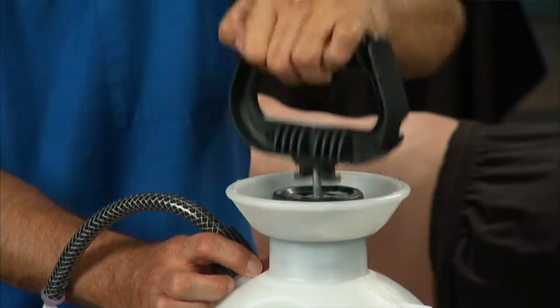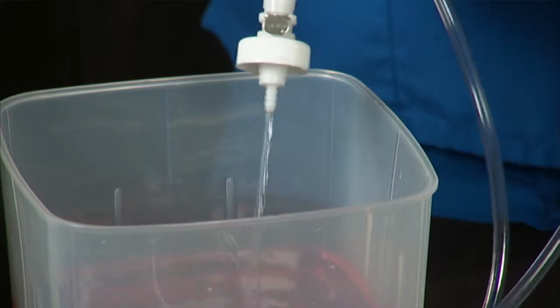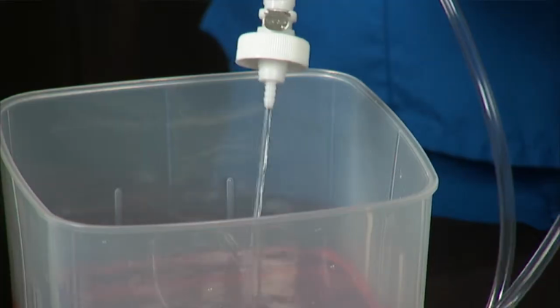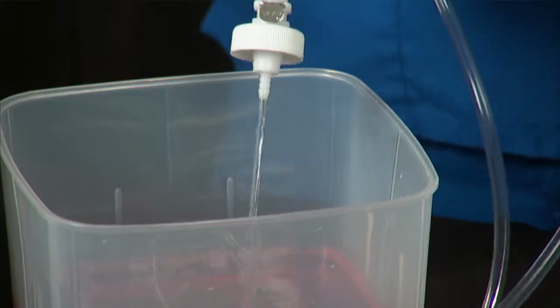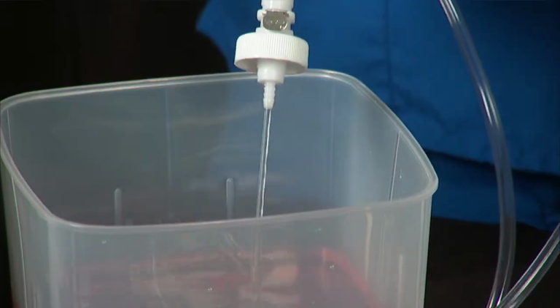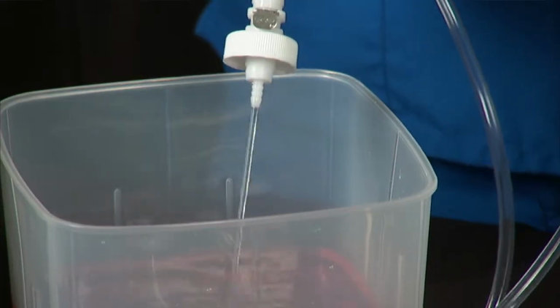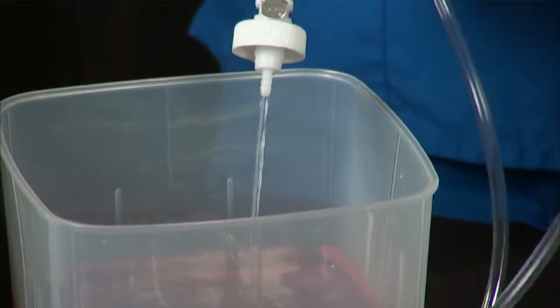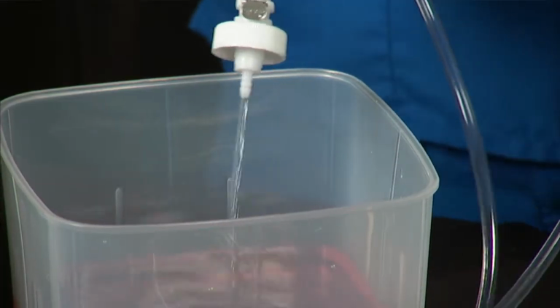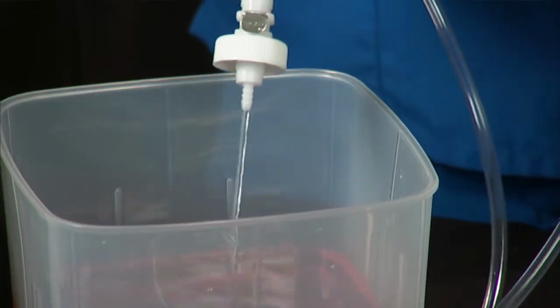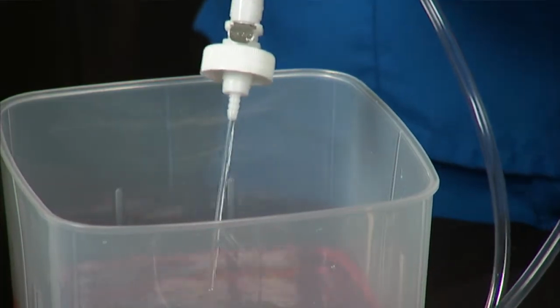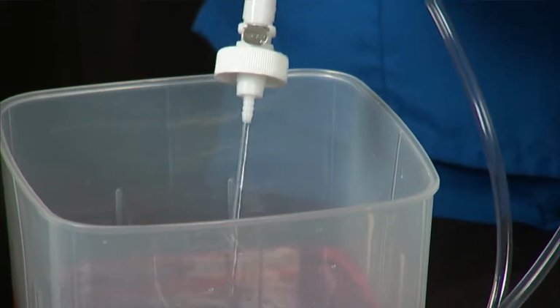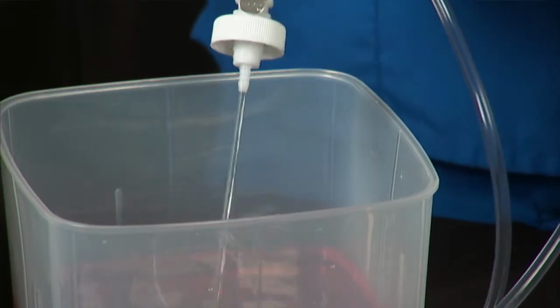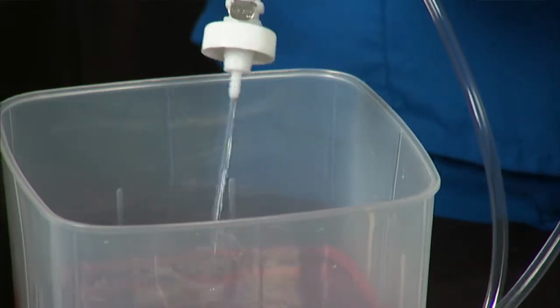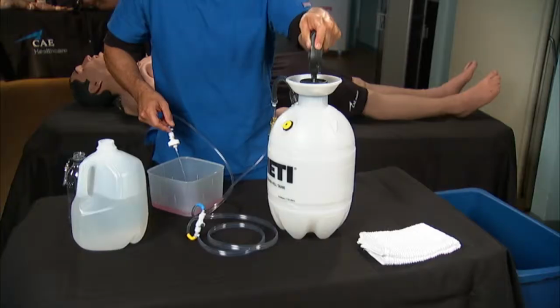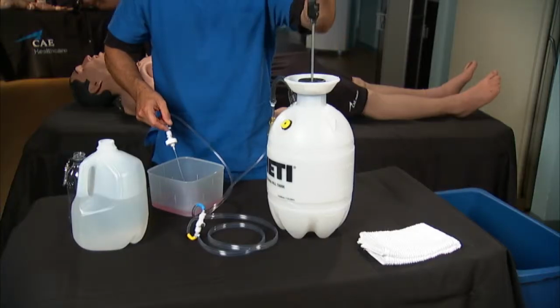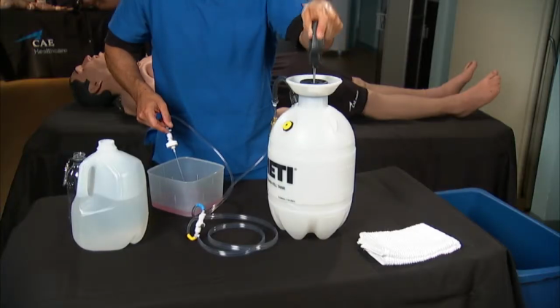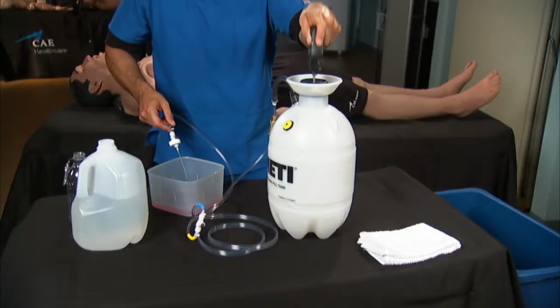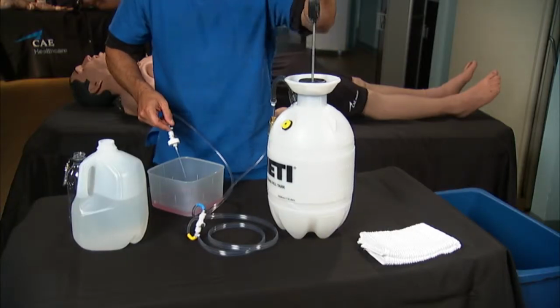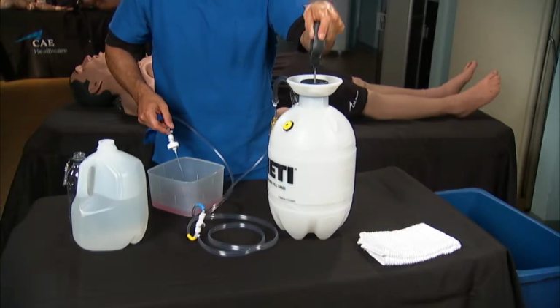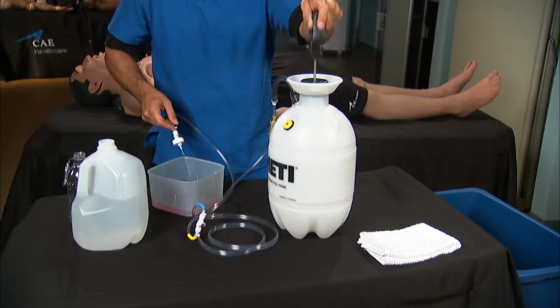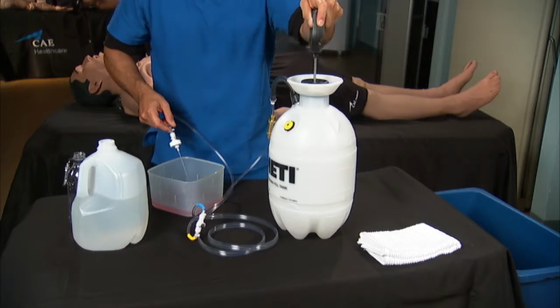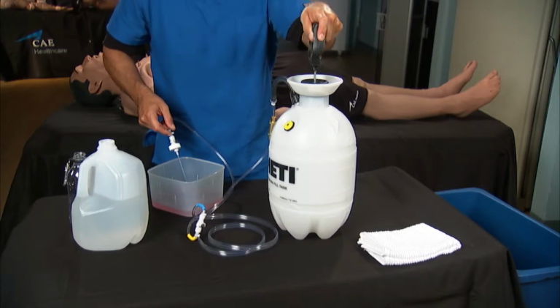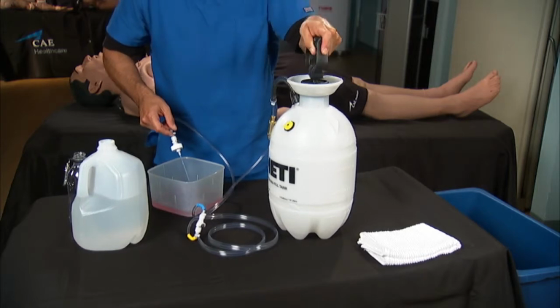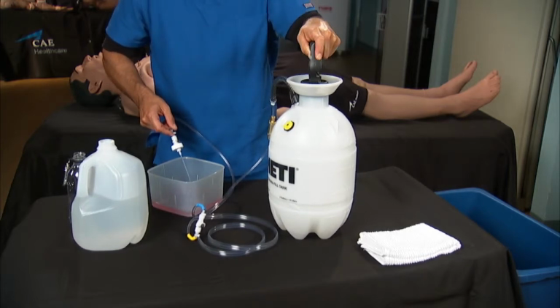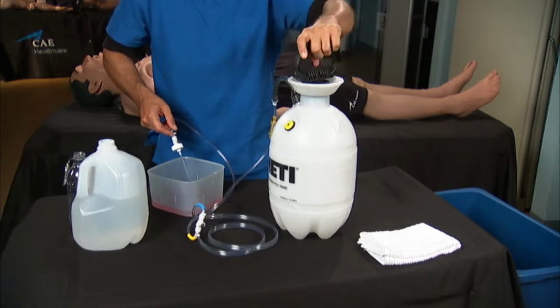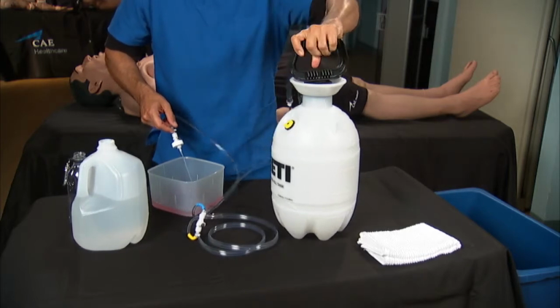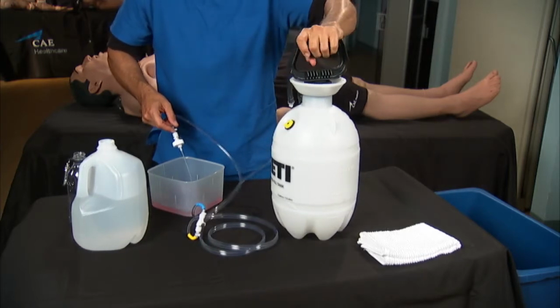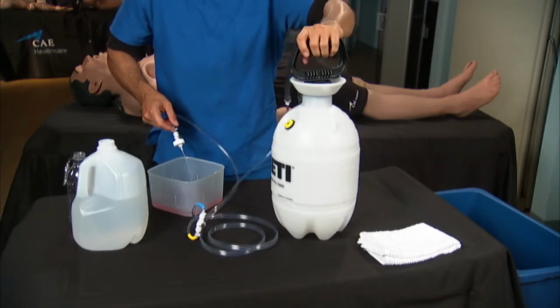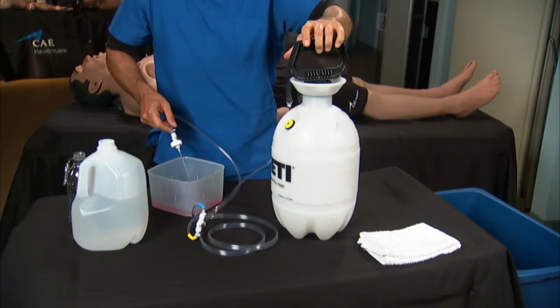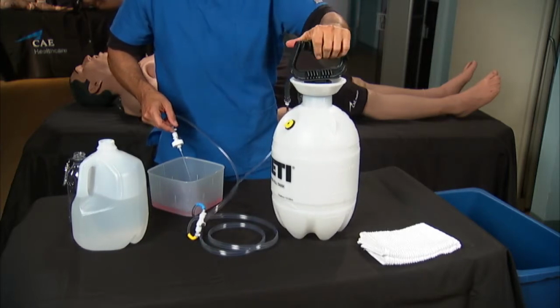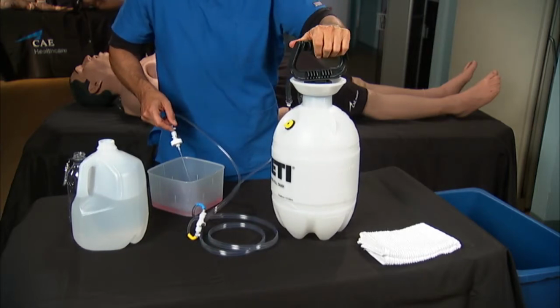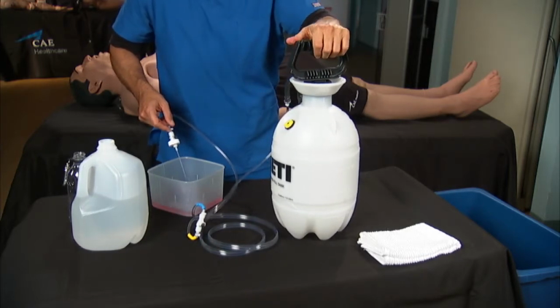For the purposes of this demonstration, we are pressurizing the tank on a table. However, it's much easier to pressurize the tank if you put it on the floor.